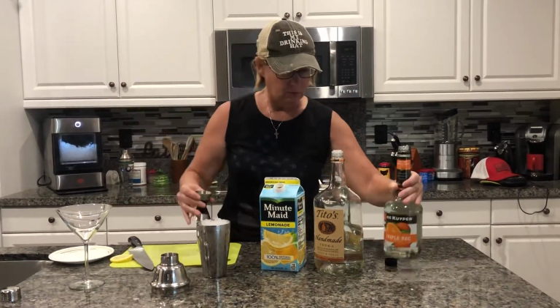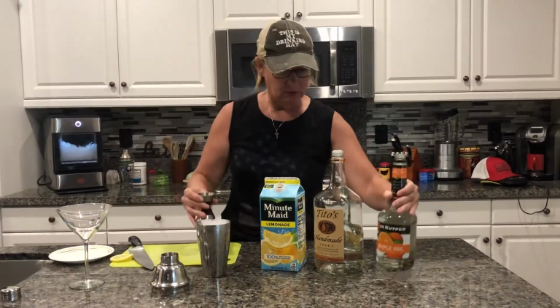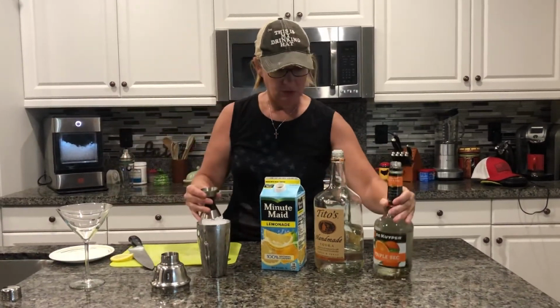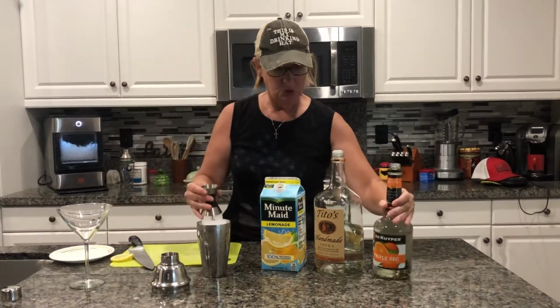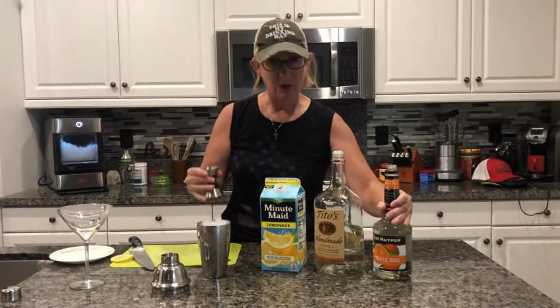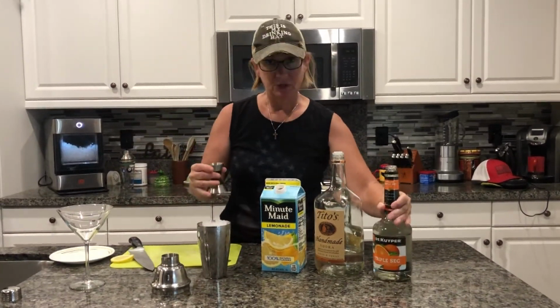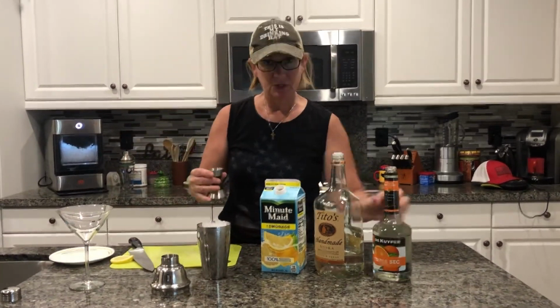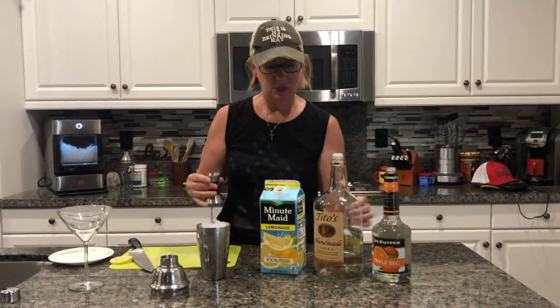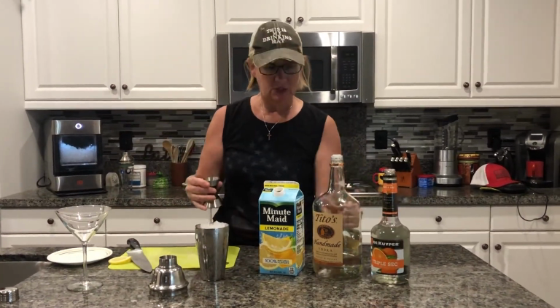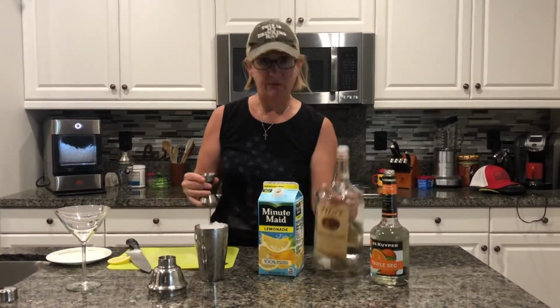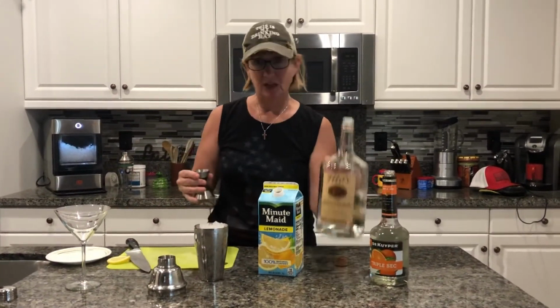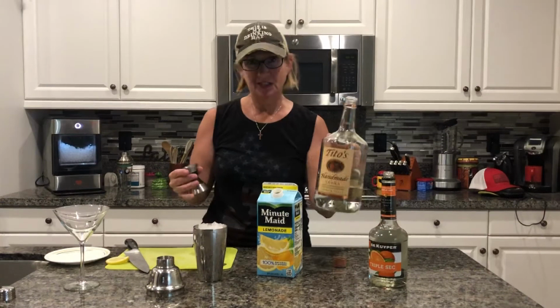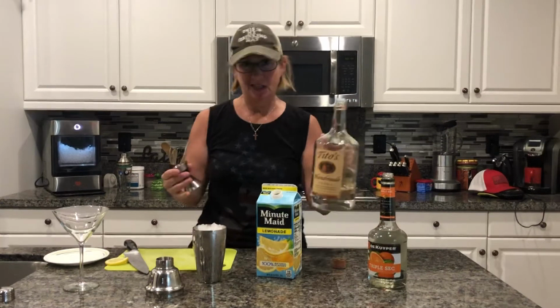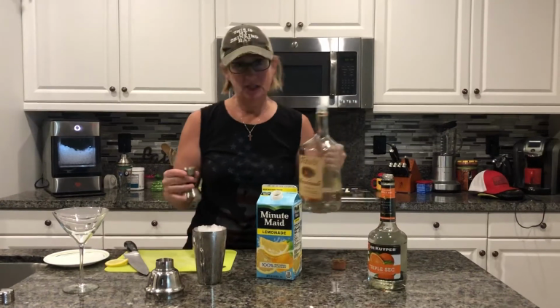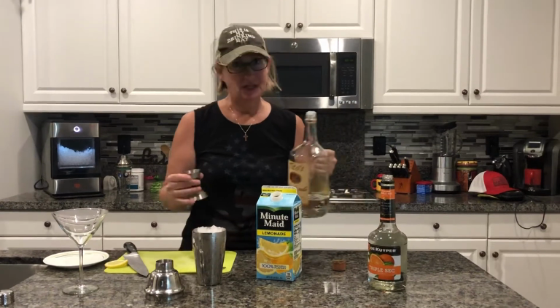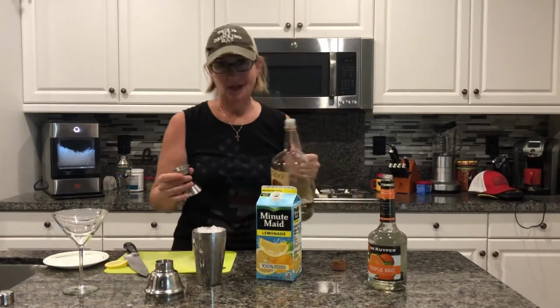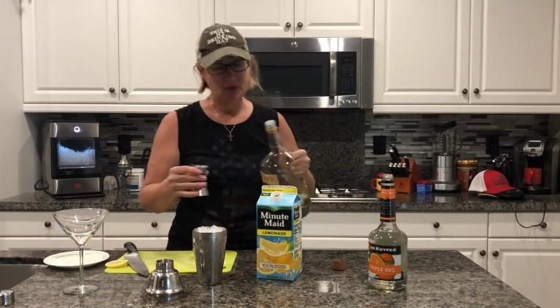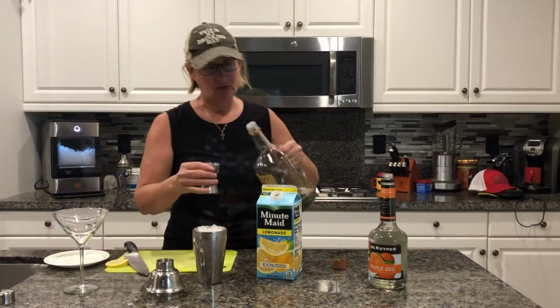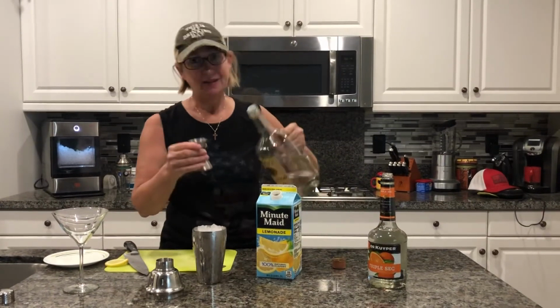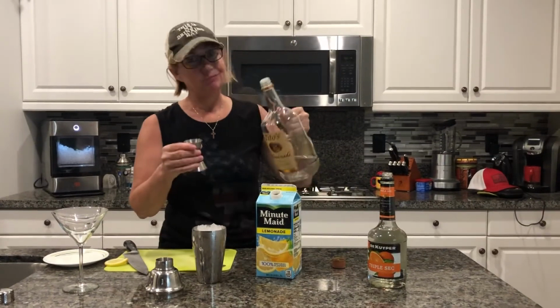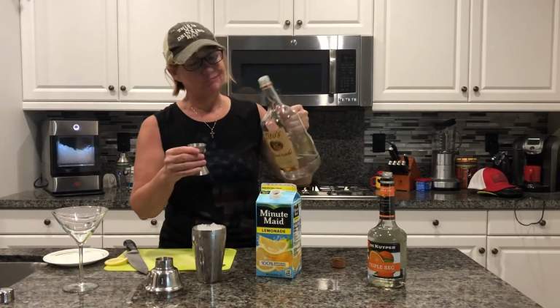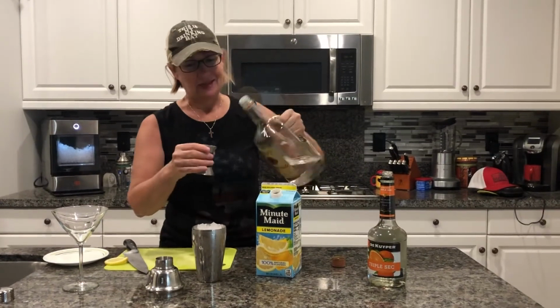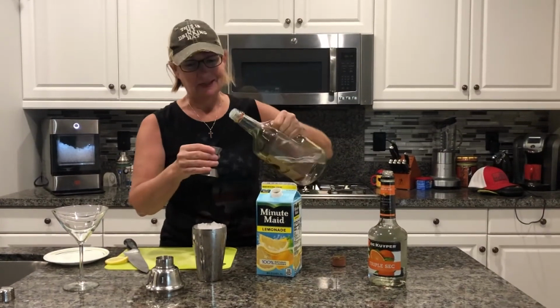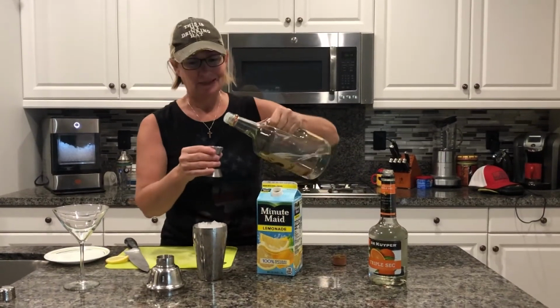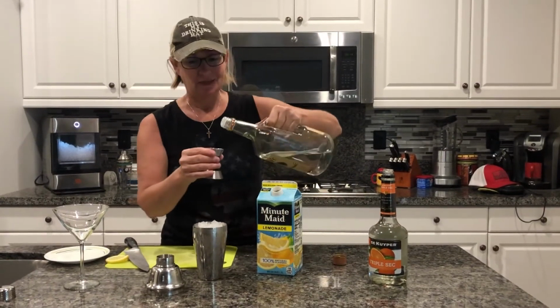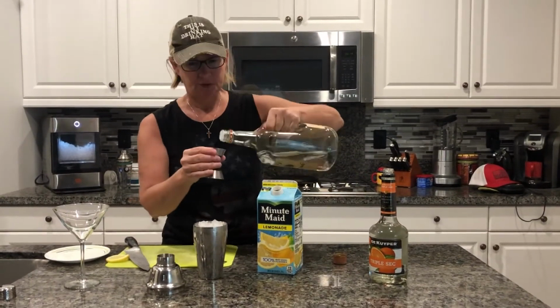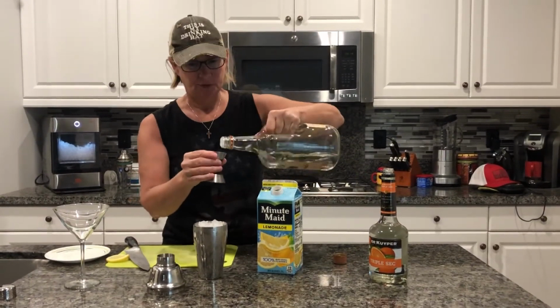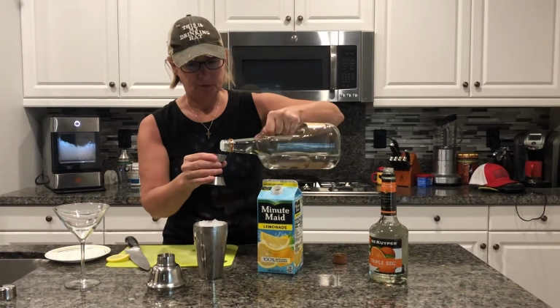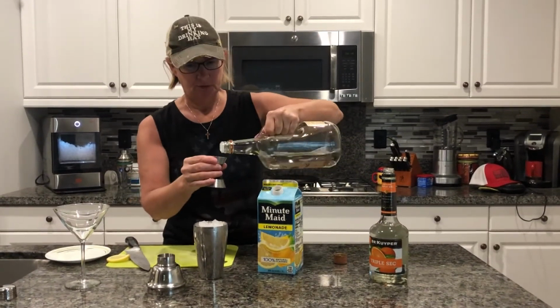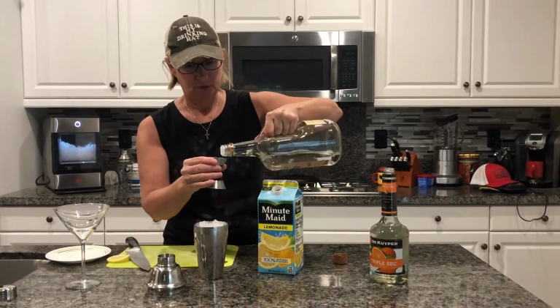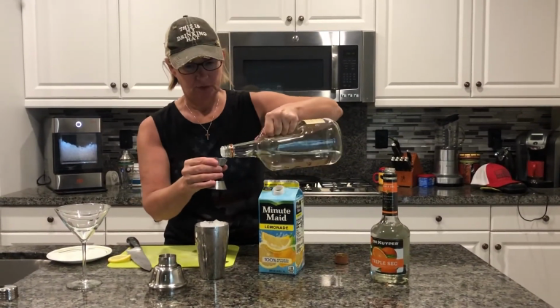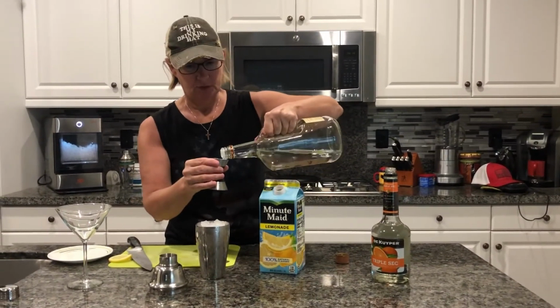We're gonna go two ounces of vodka — any type that you like. Daddy likes Tito's, so that's what we're gonna do.